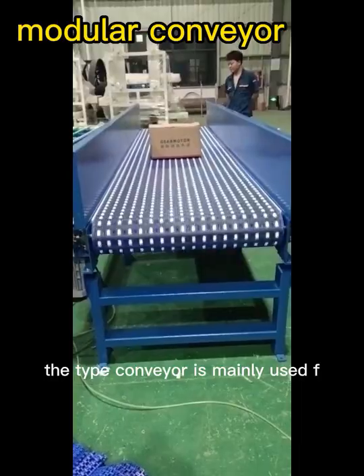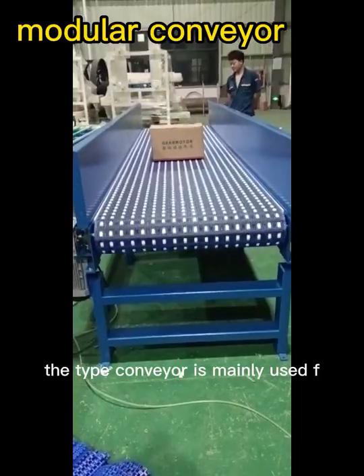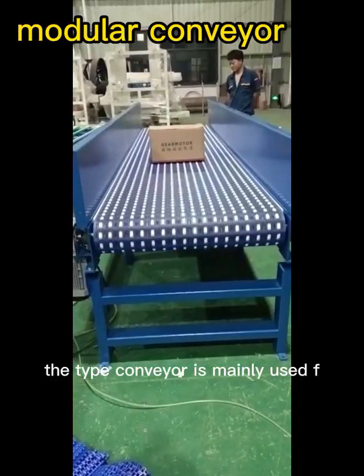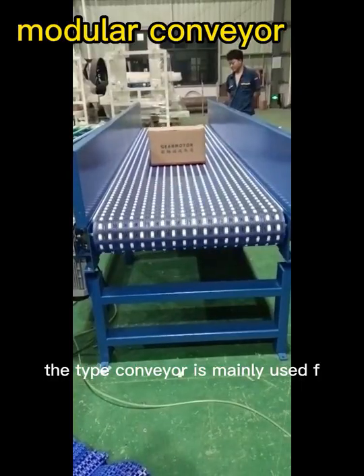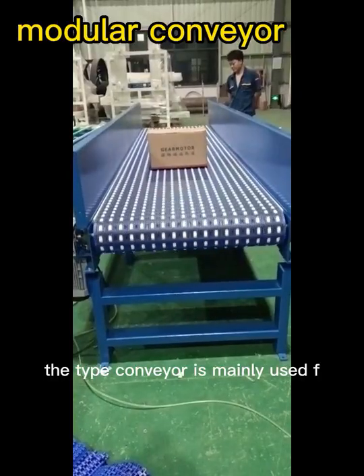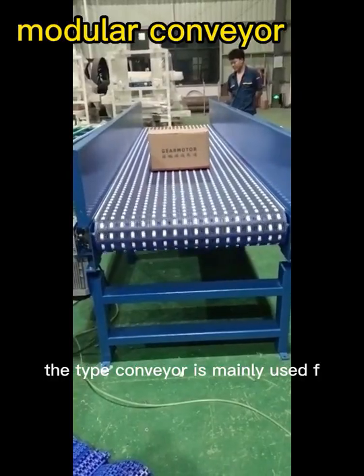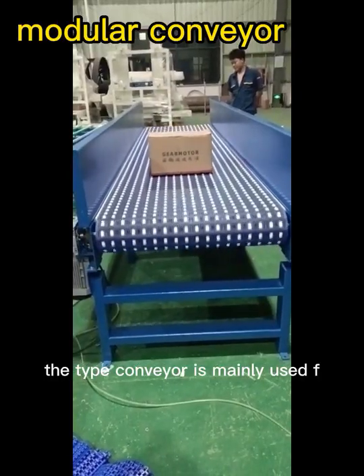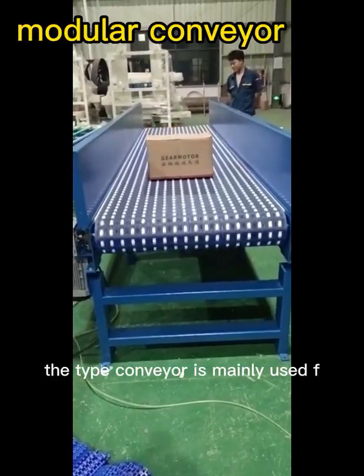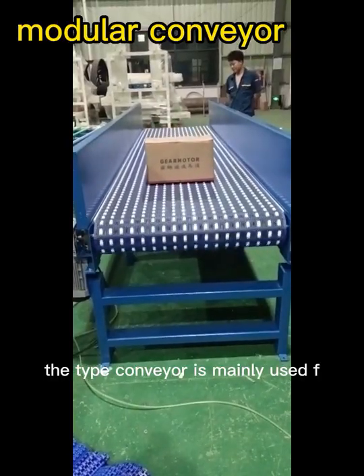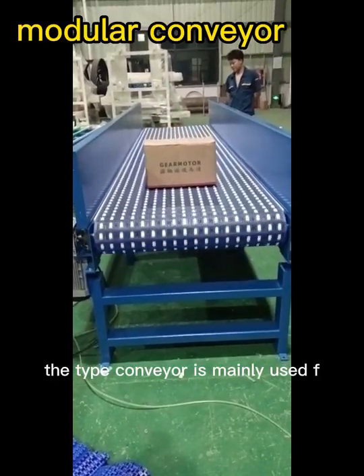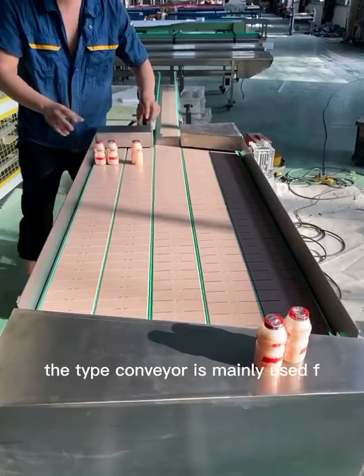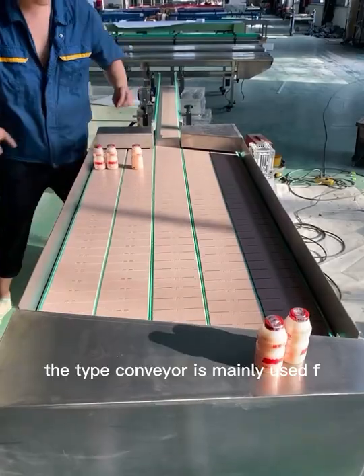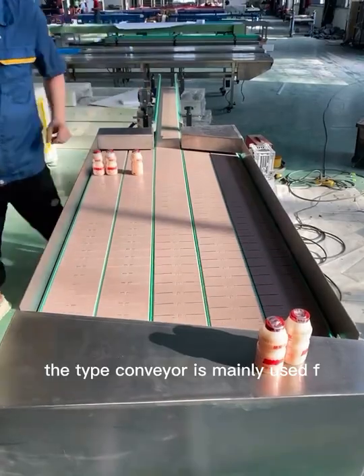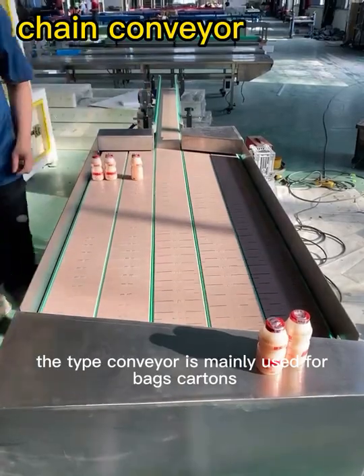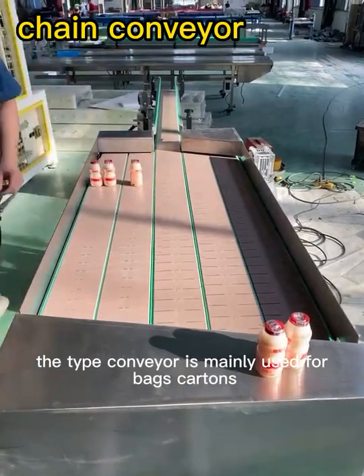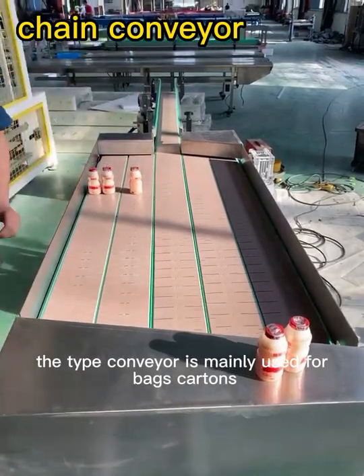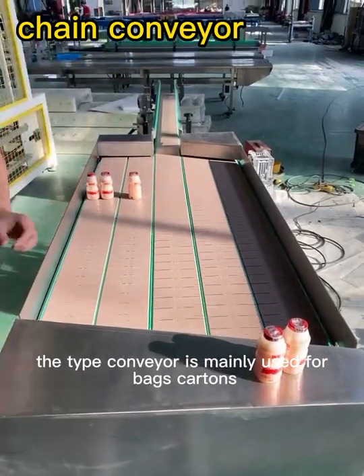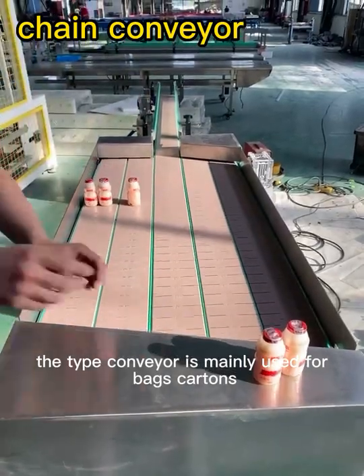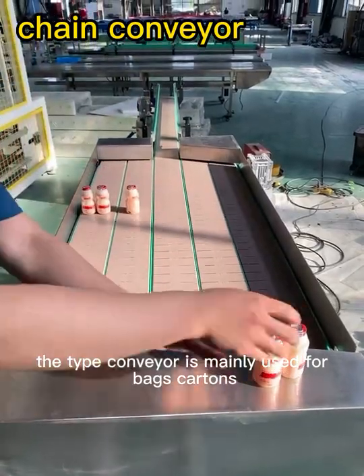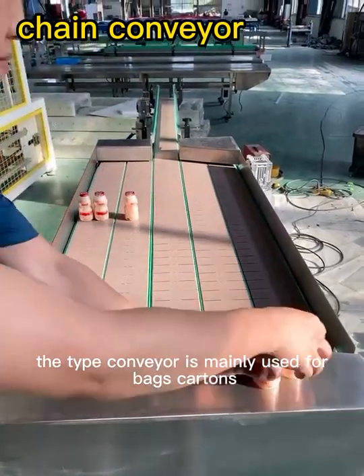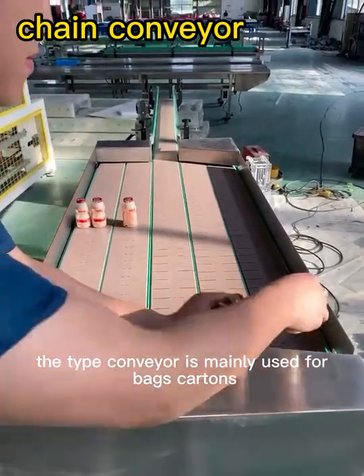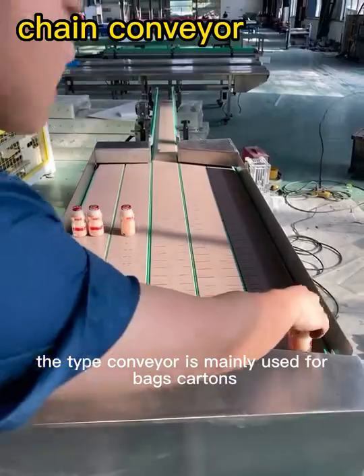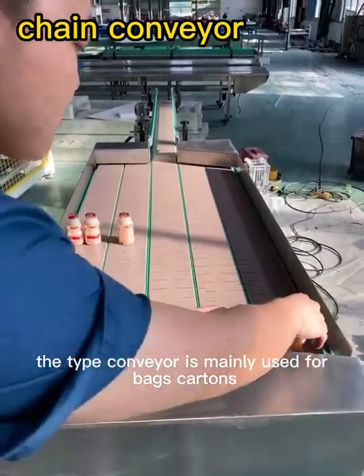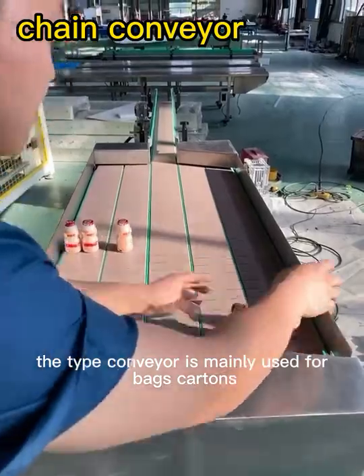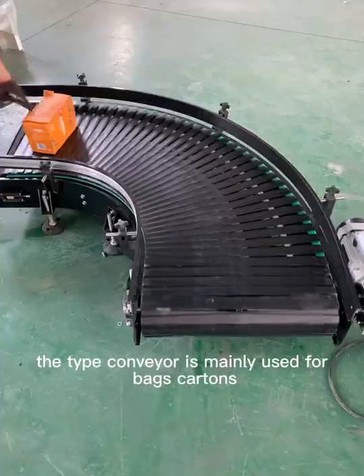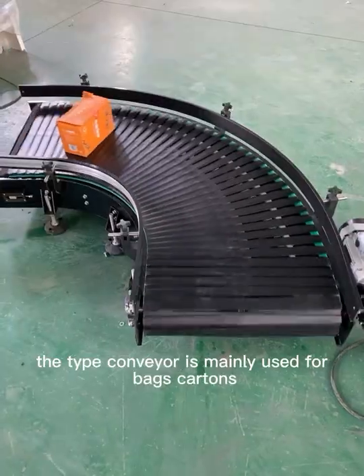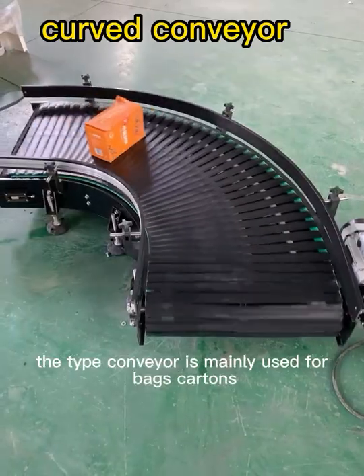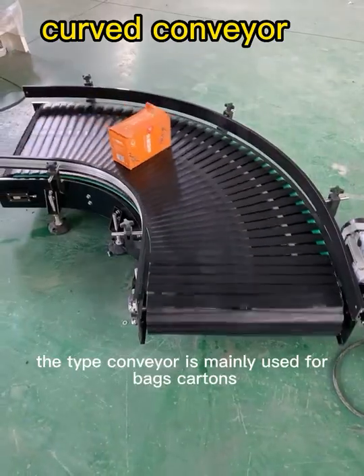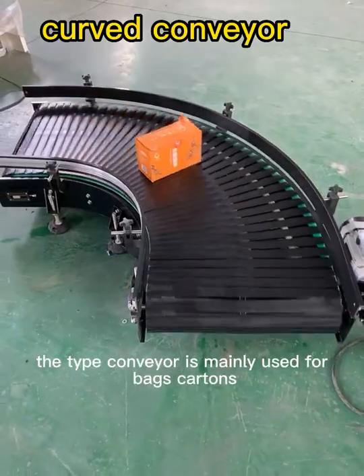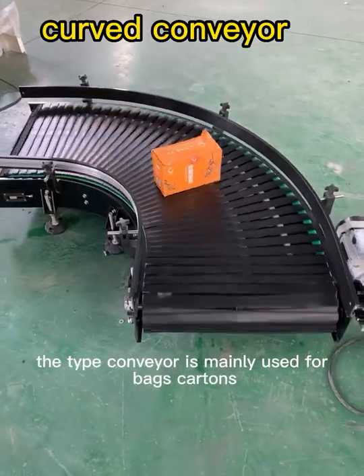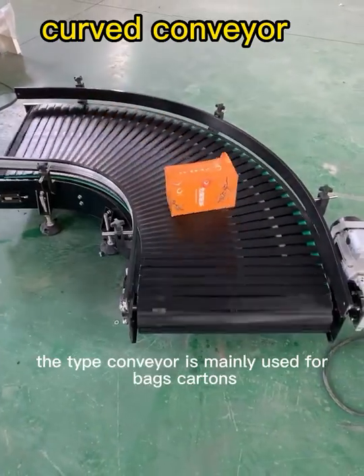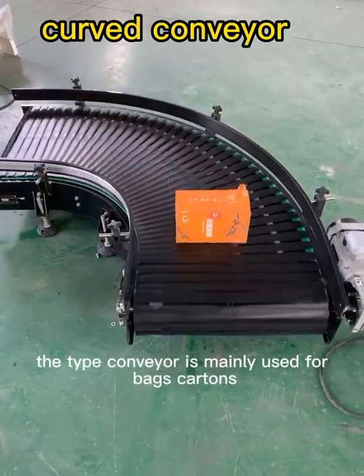This type of conveyor is mainly used for bags and cartons.